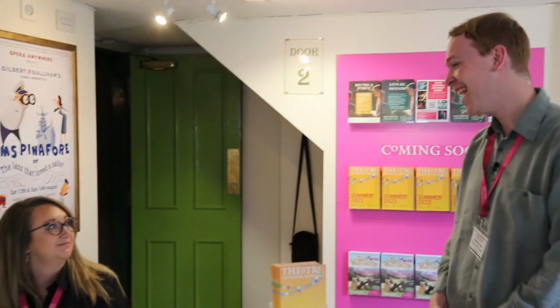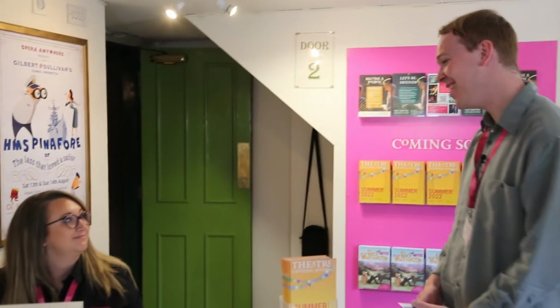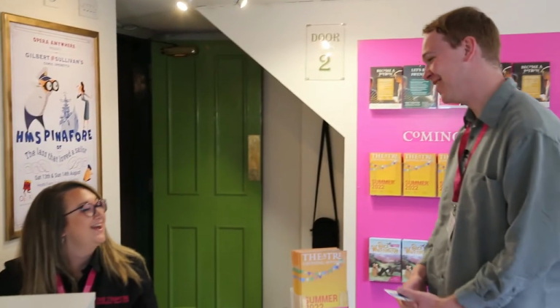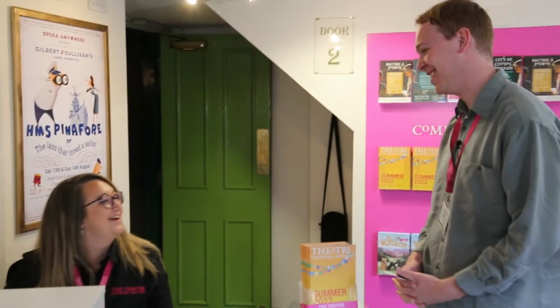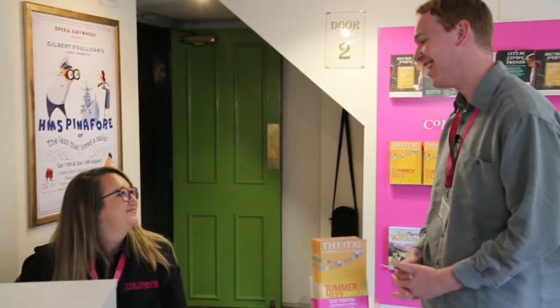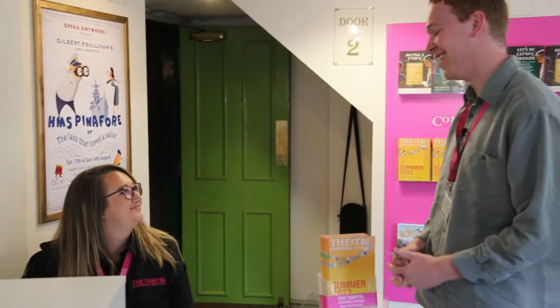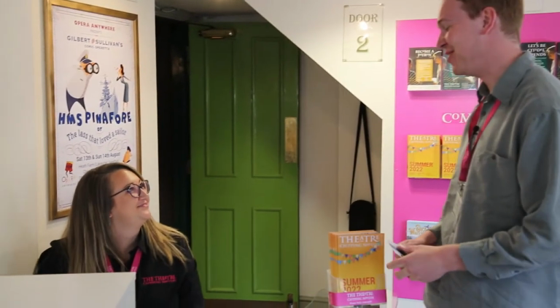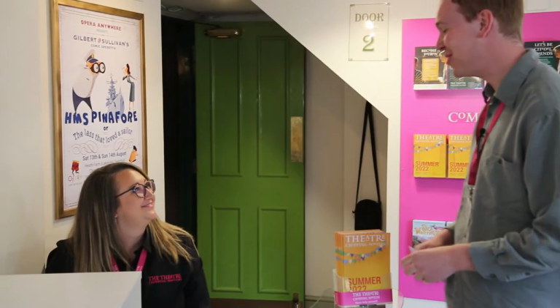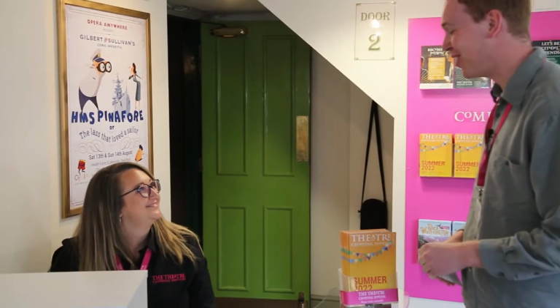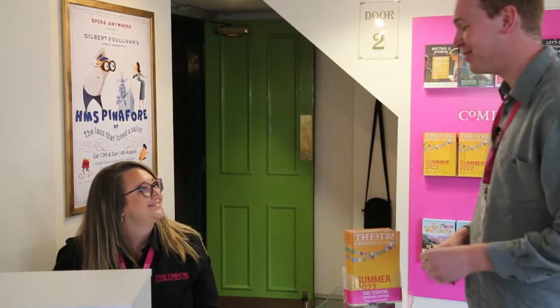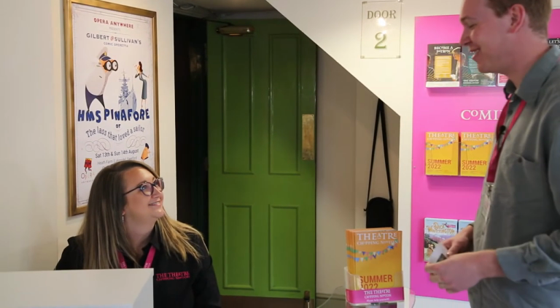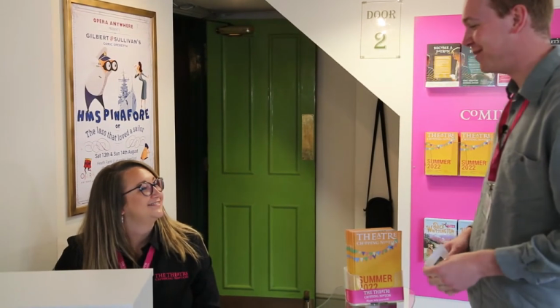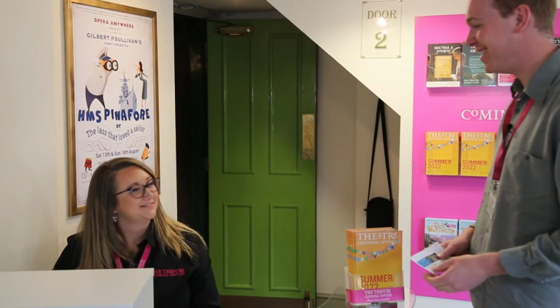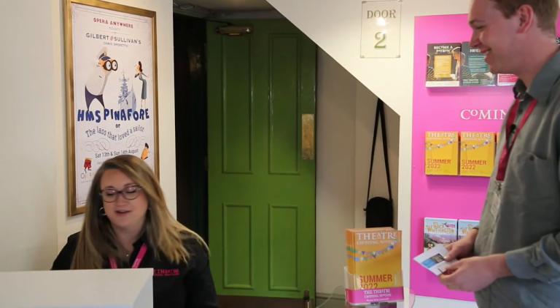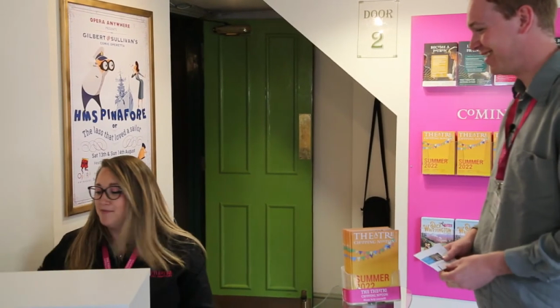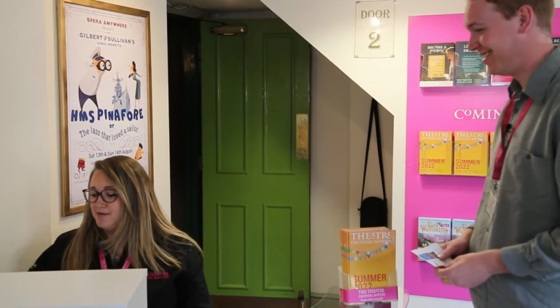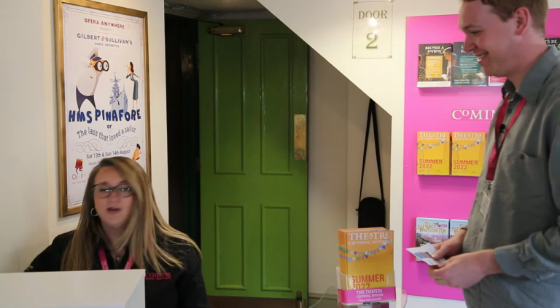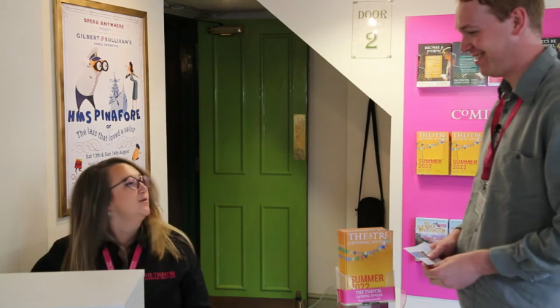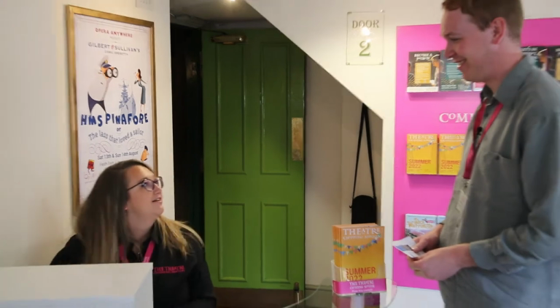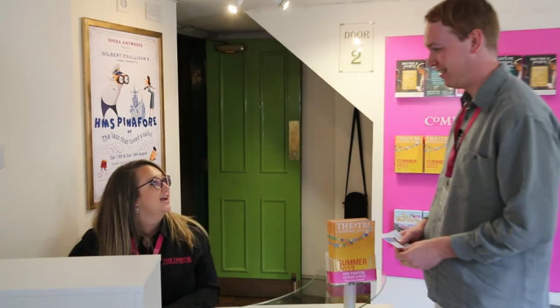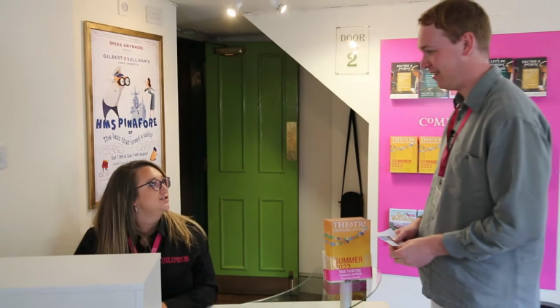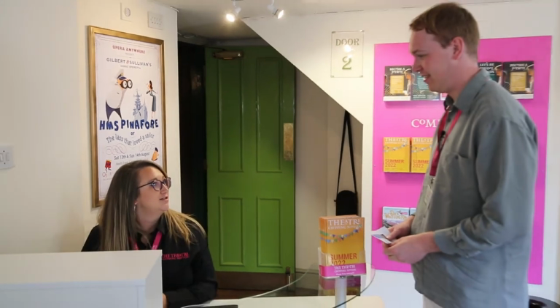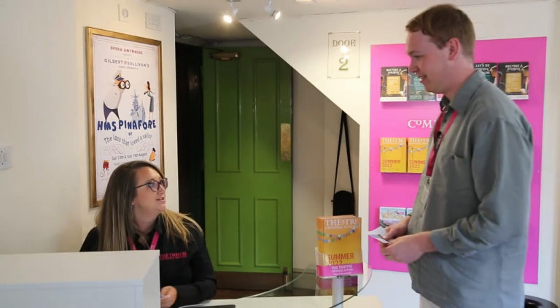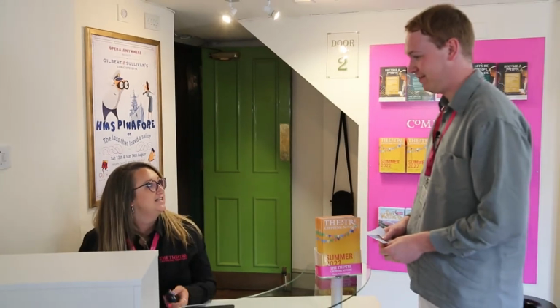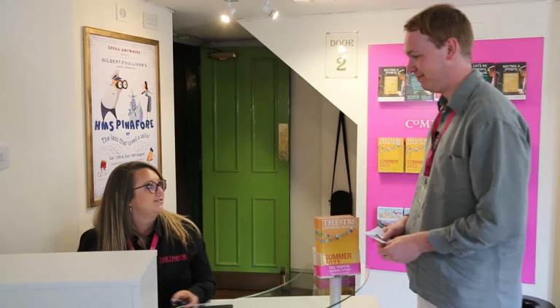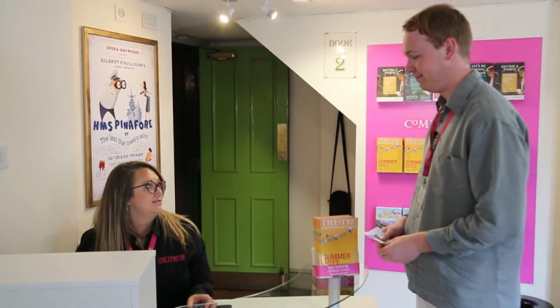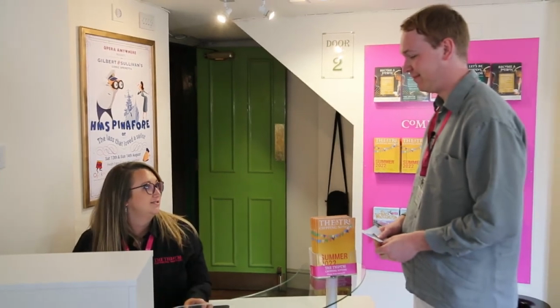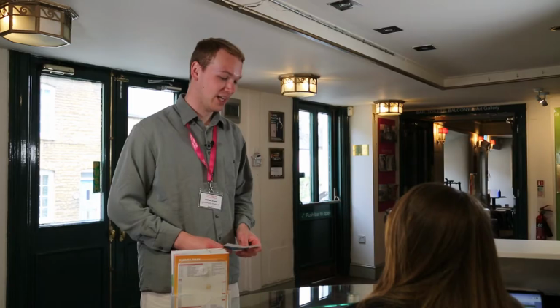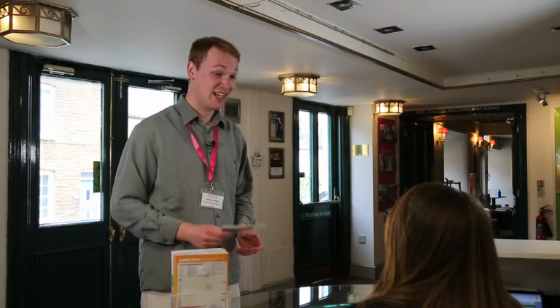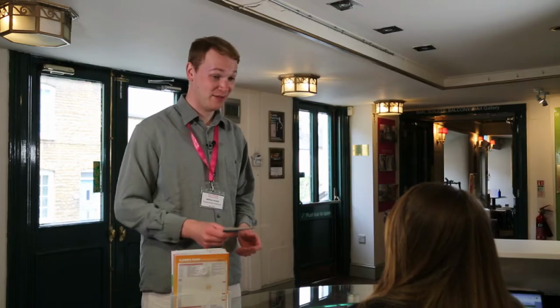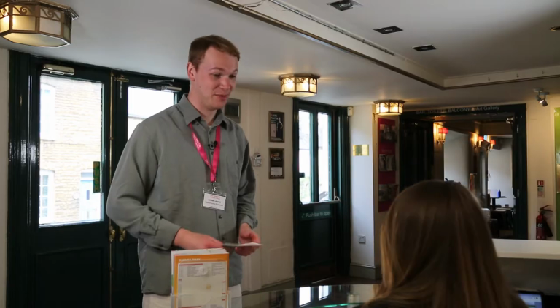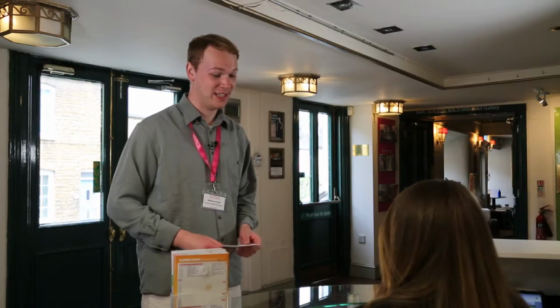Hello. I'd like to use the Audio Loop system, please. No problem. Are you a hearing aid user or do you need headphones? I need headphones, please.